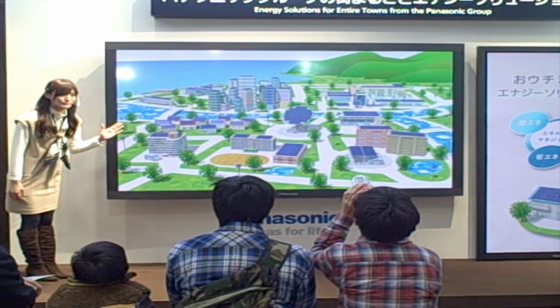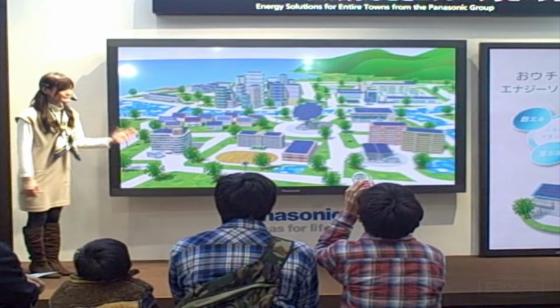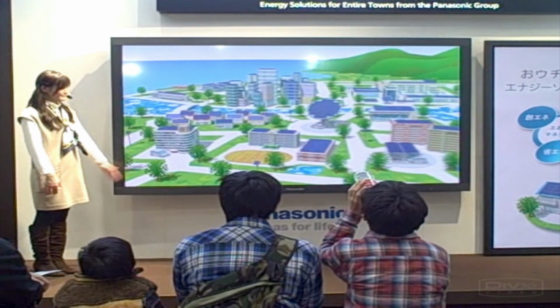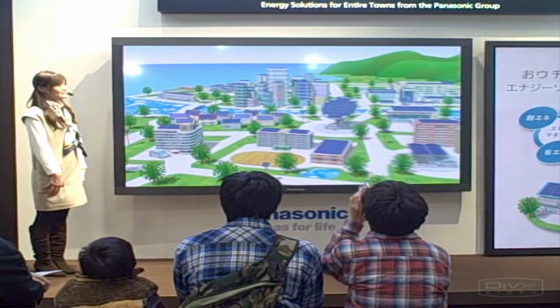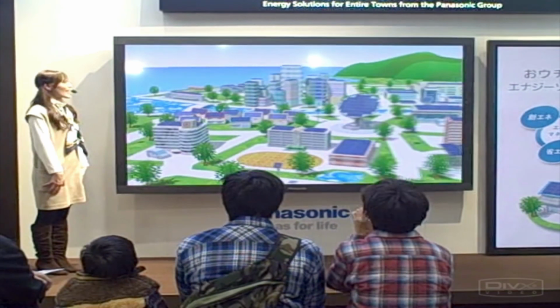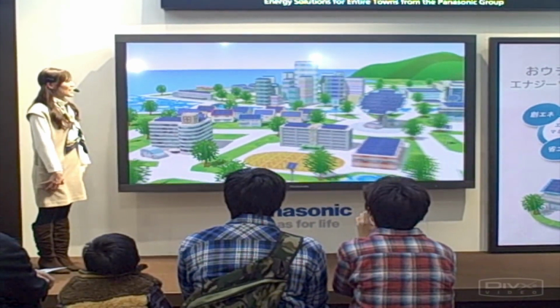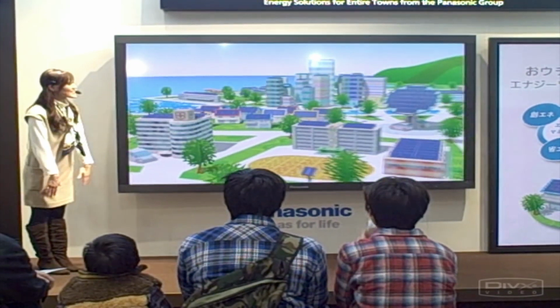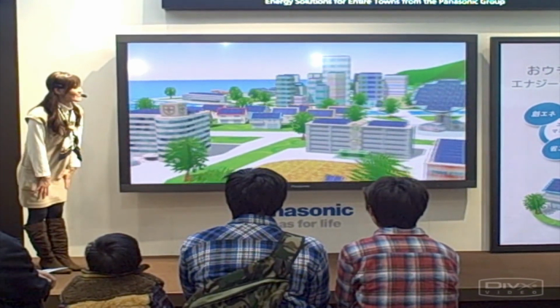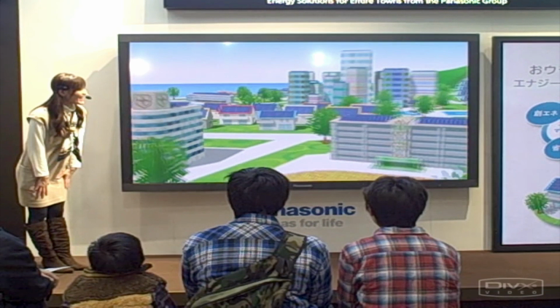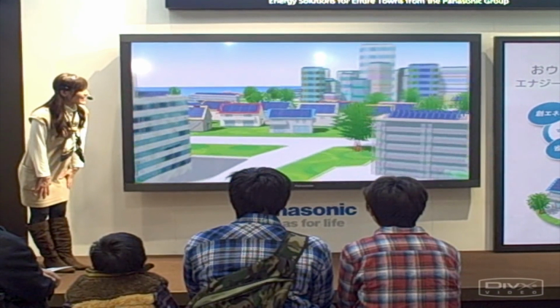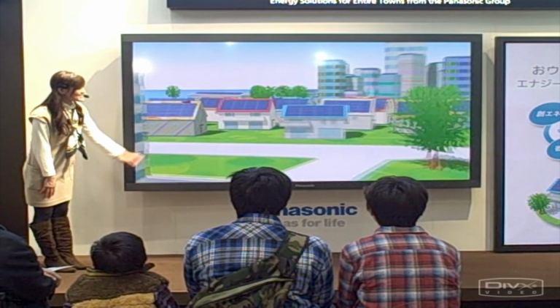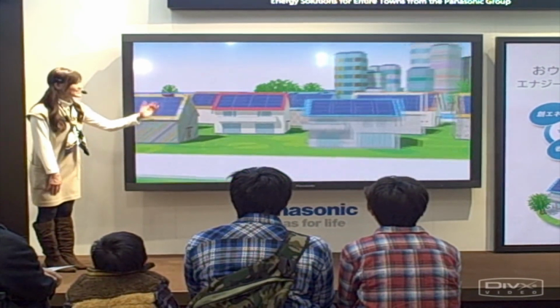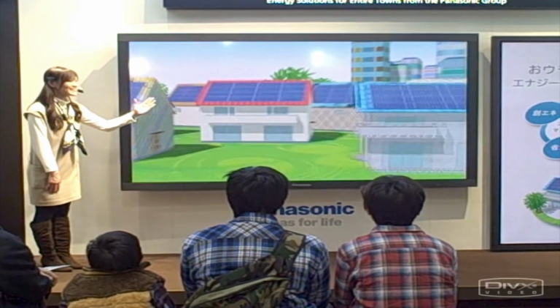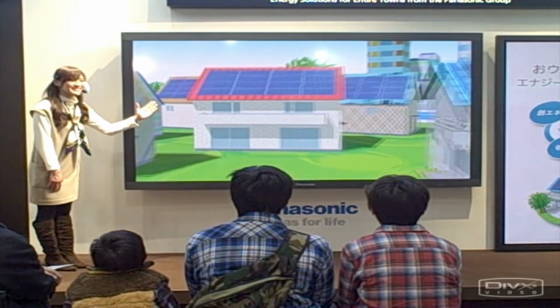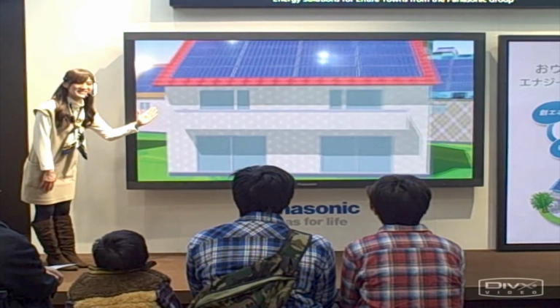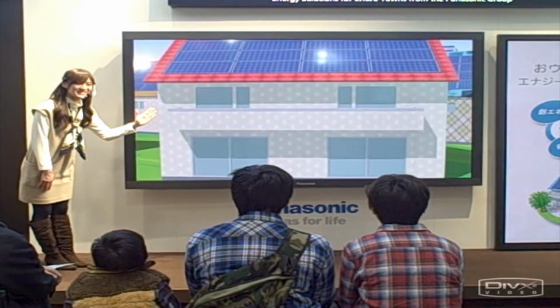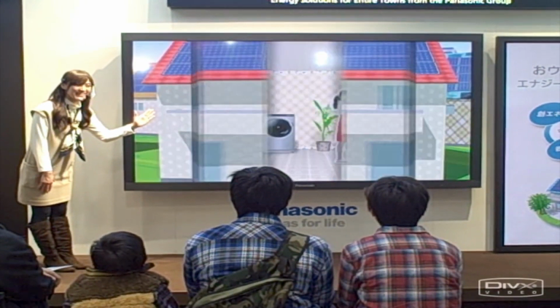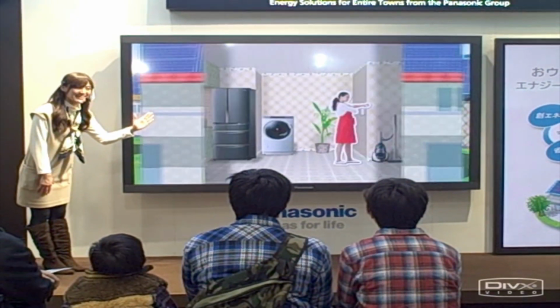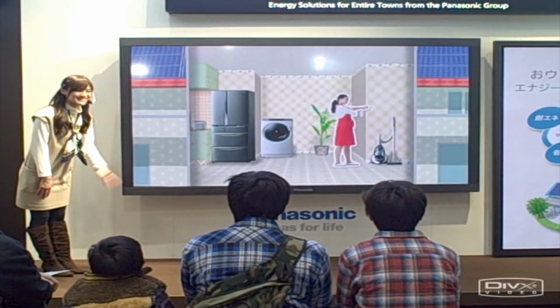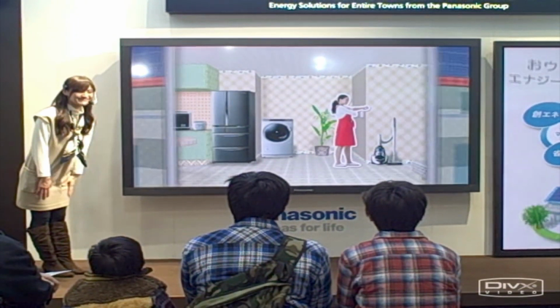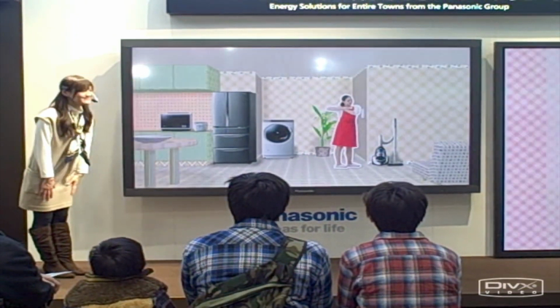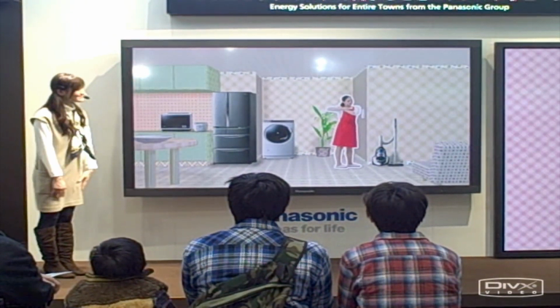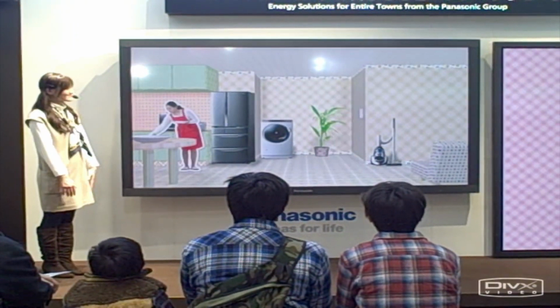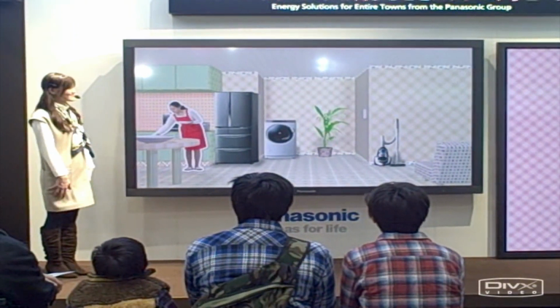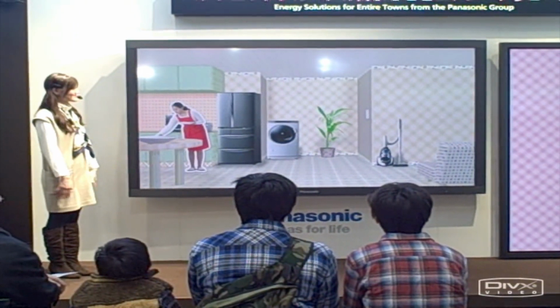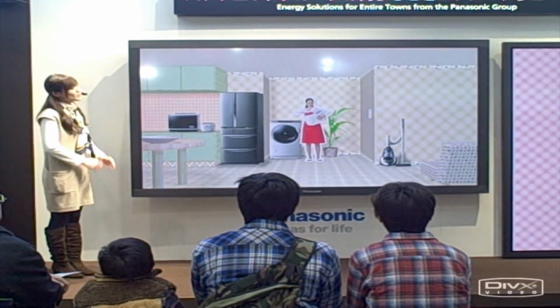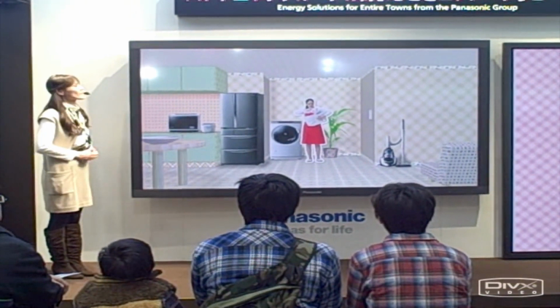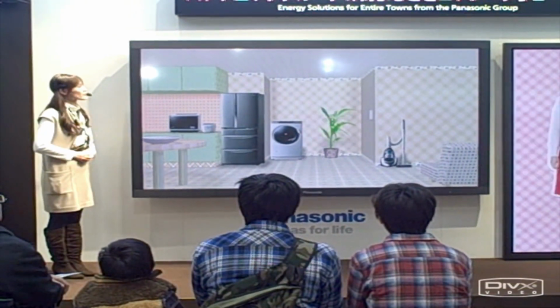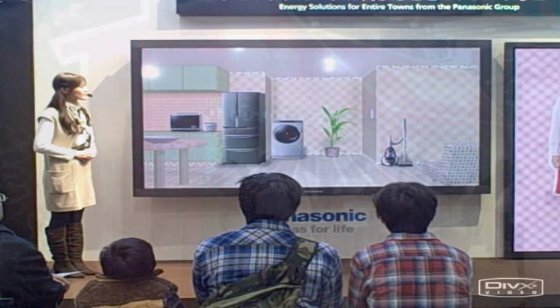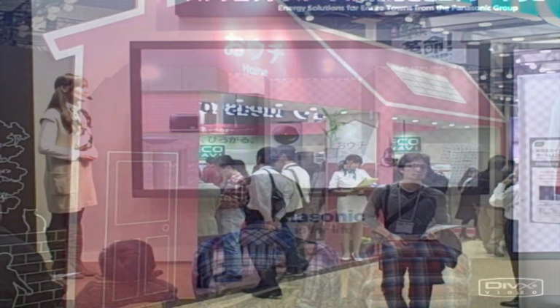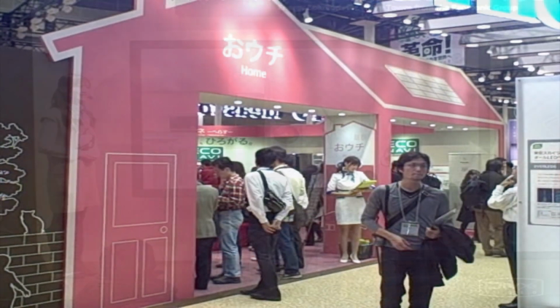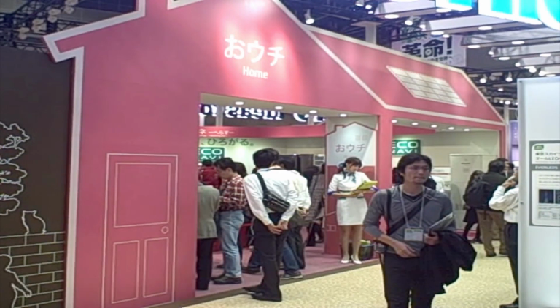At Eco Products 2010 in Tokyo, Japan, Panasonic were showing off their vision for a more eco-friendly town.